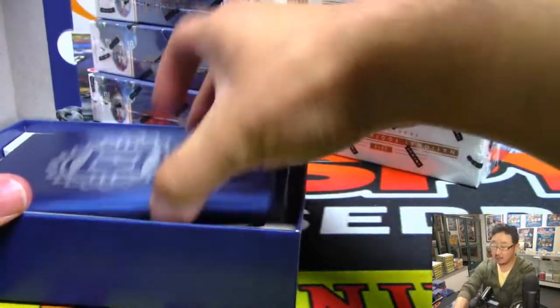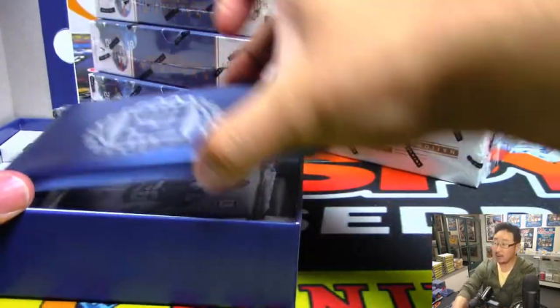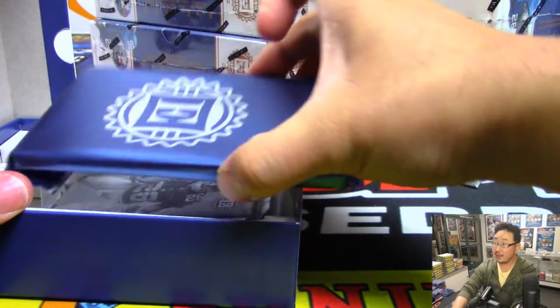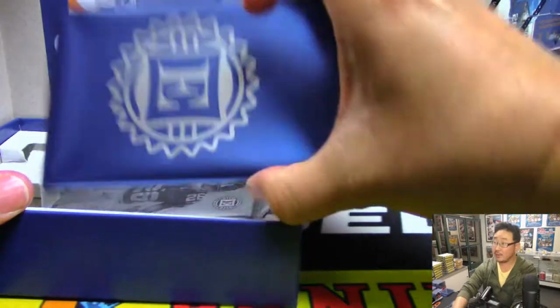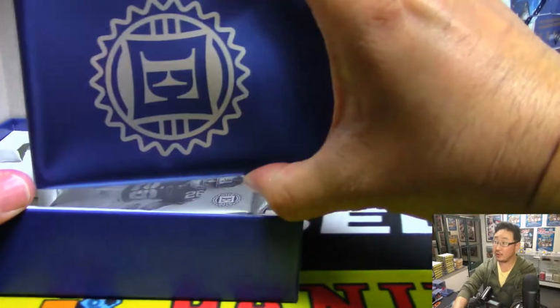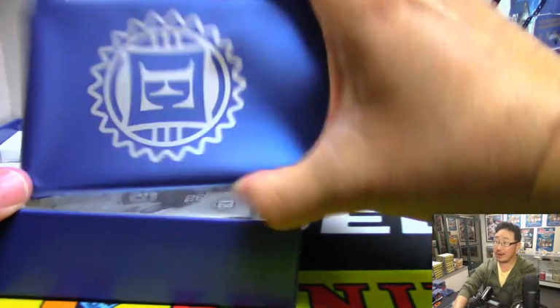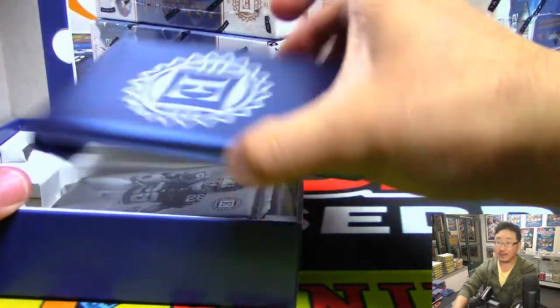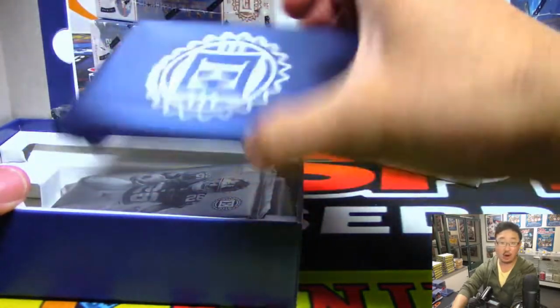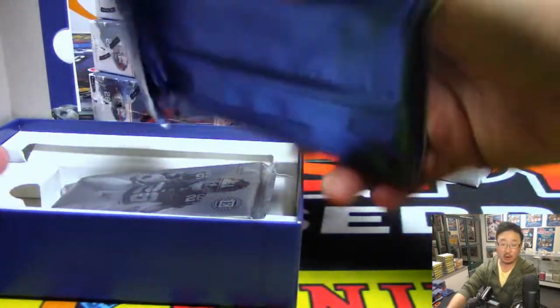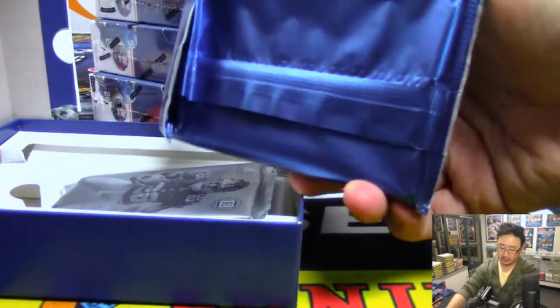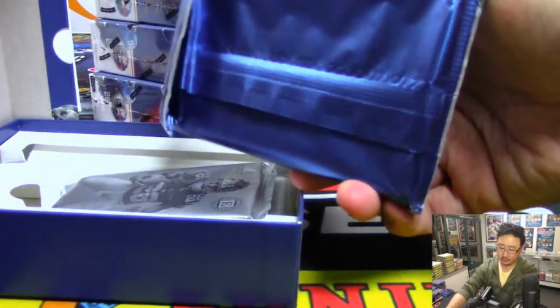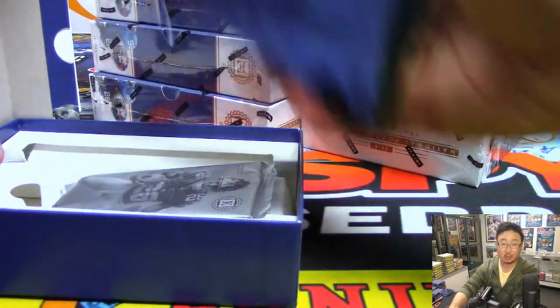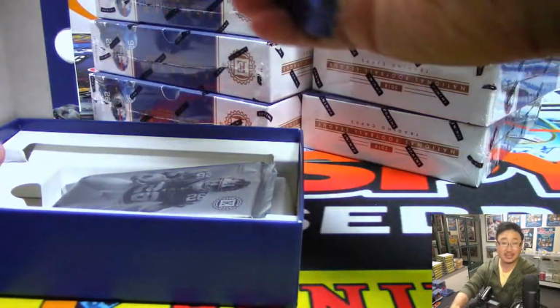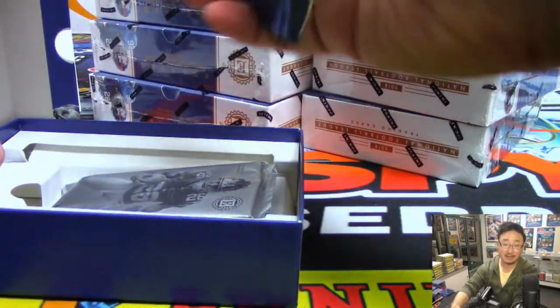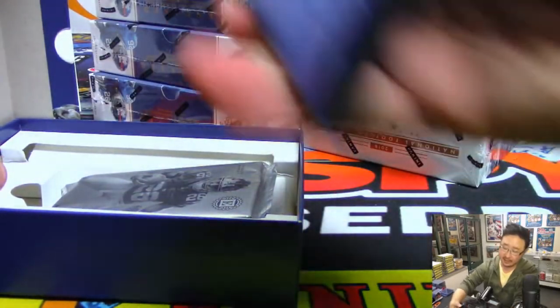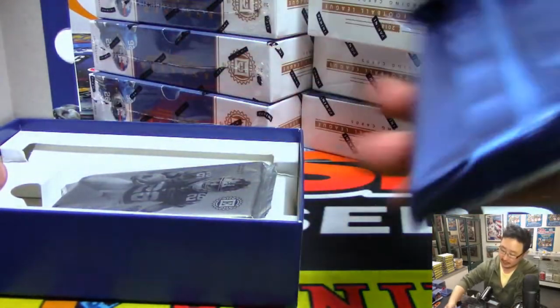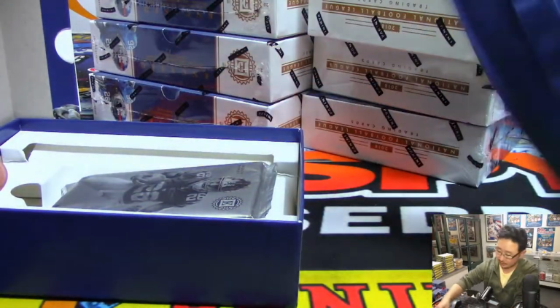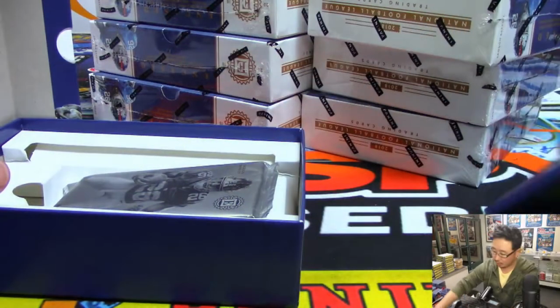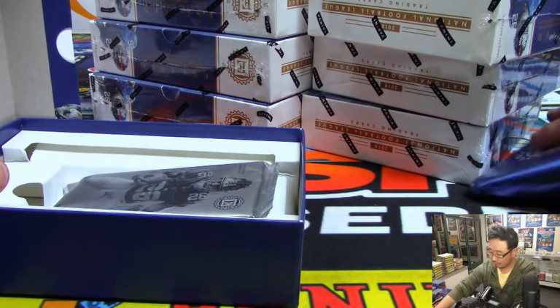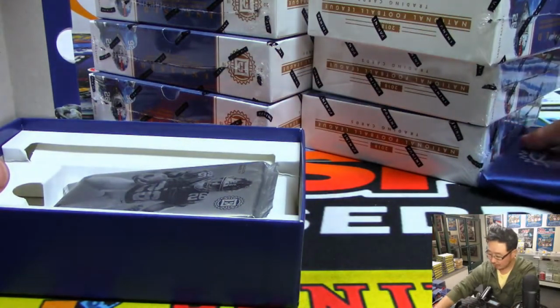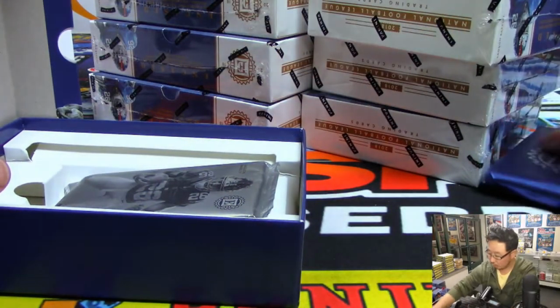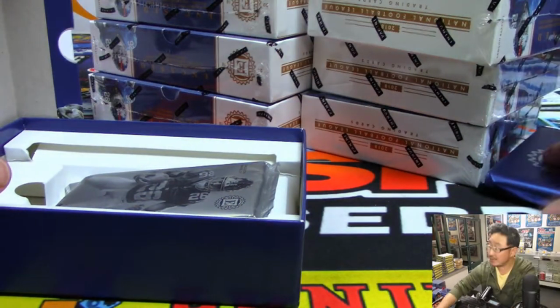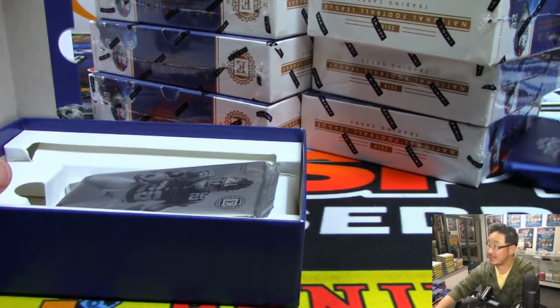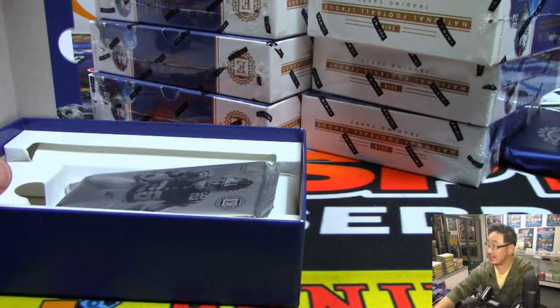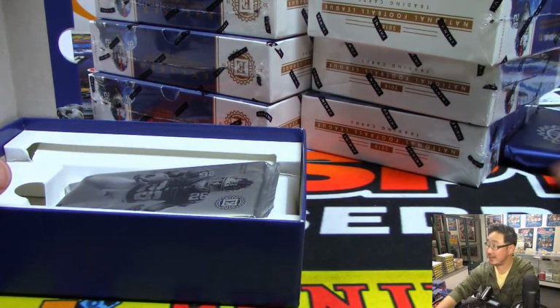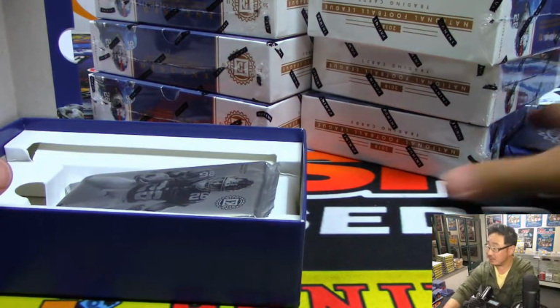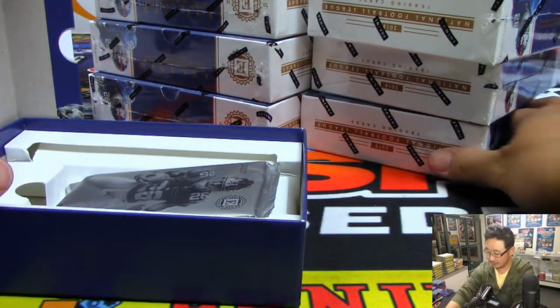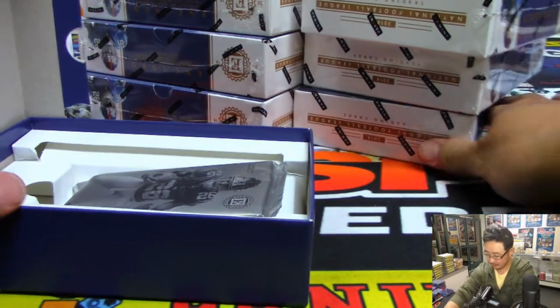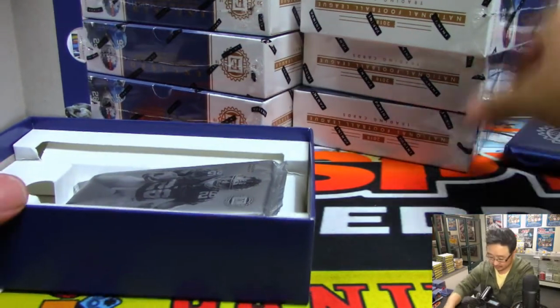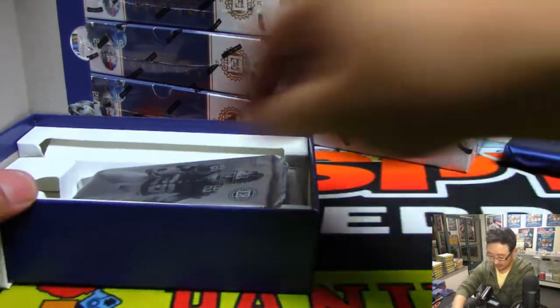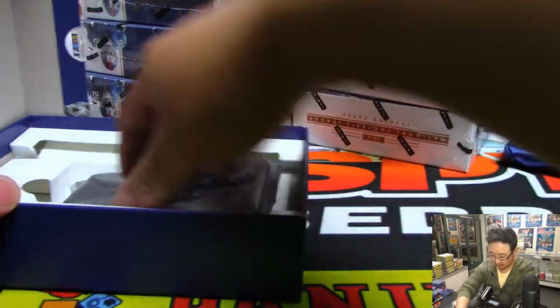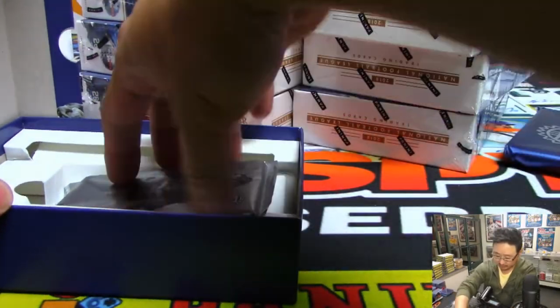And these are the graded cards — we'll save these and do all of them at once at the end. So we'll set those aside over there.